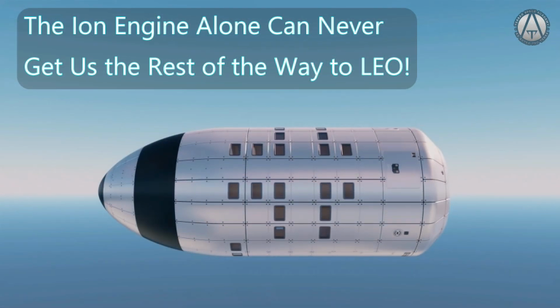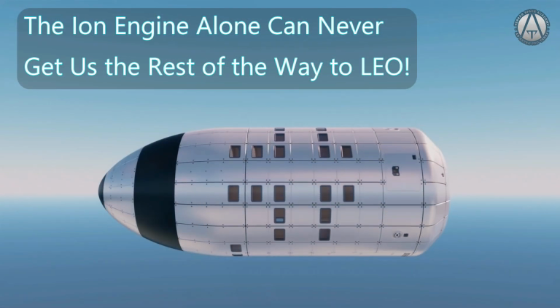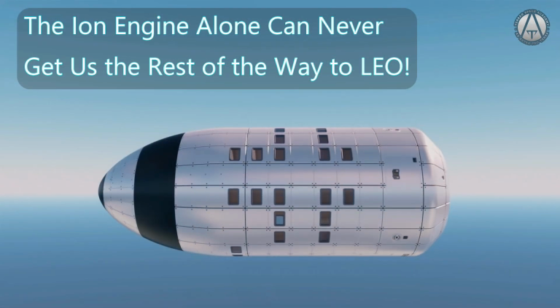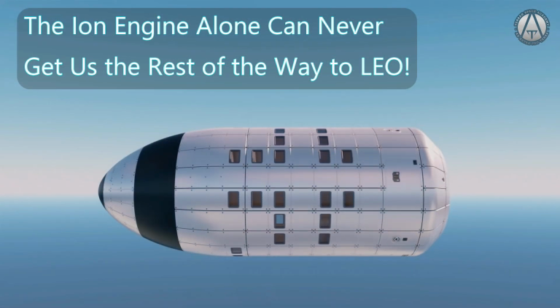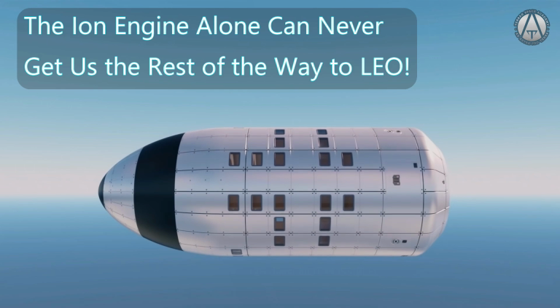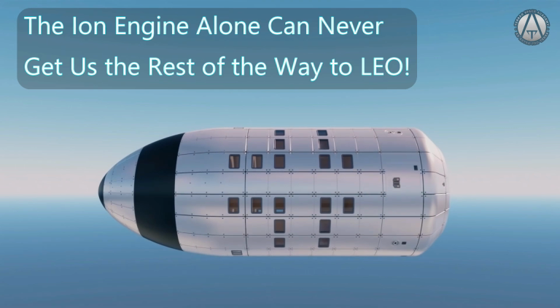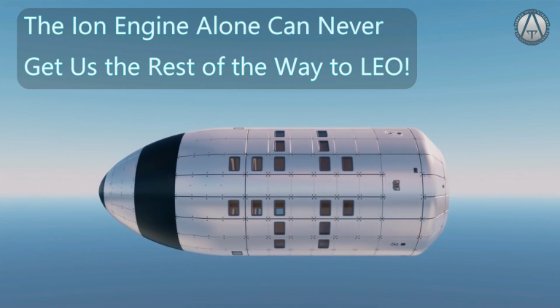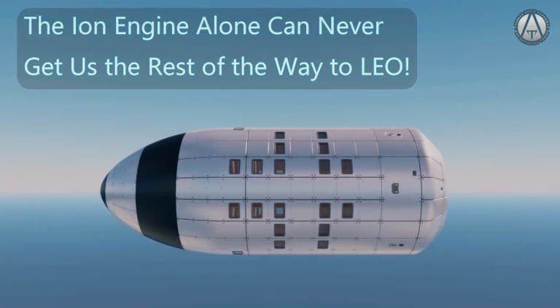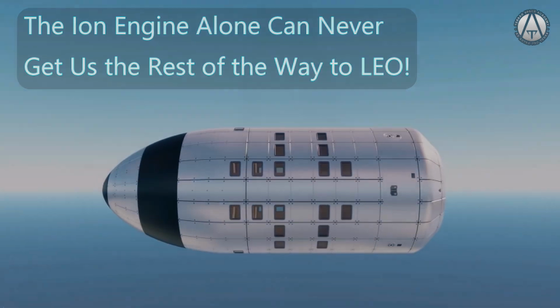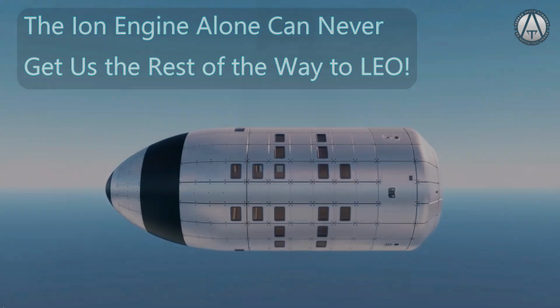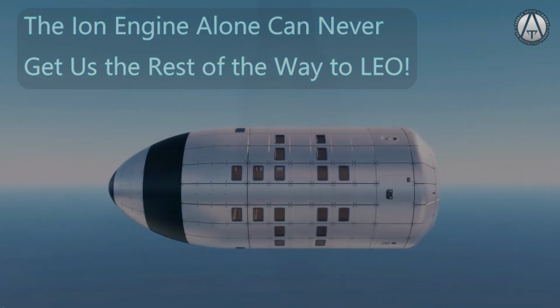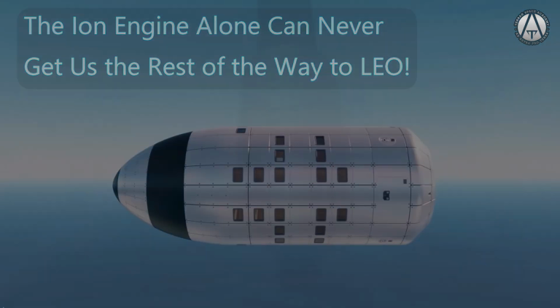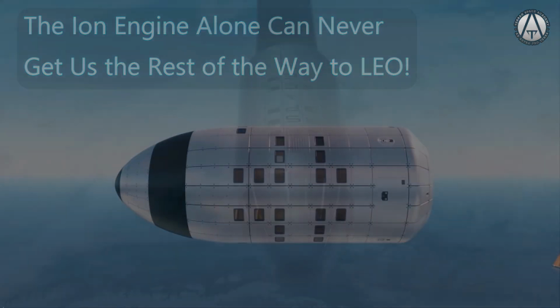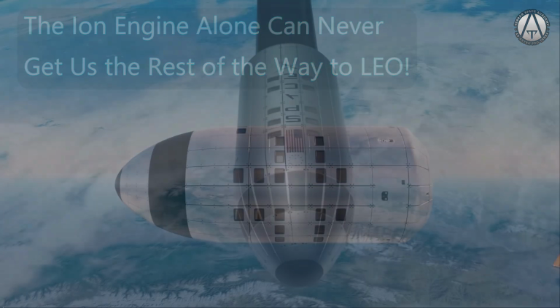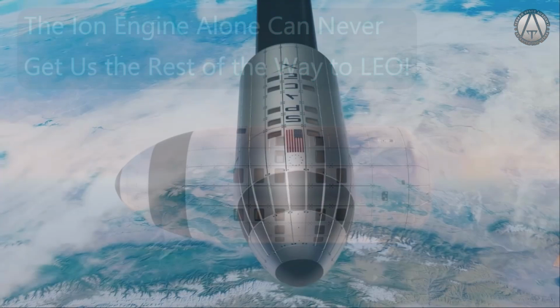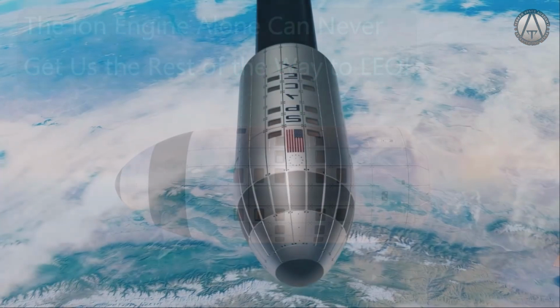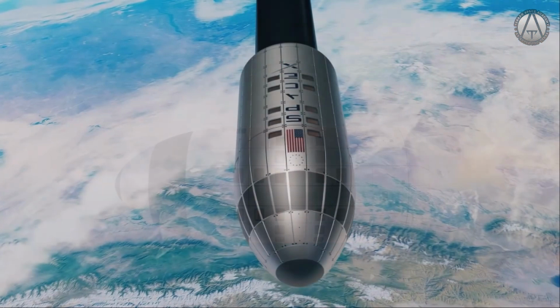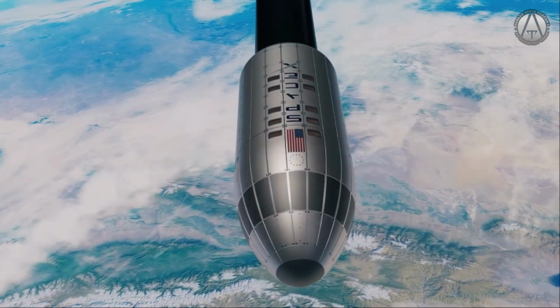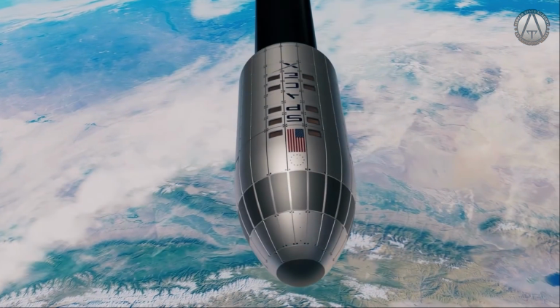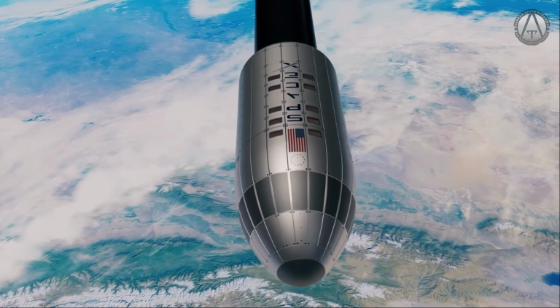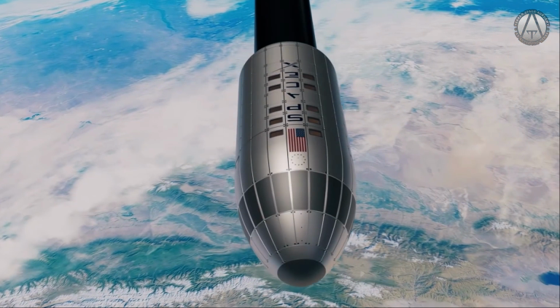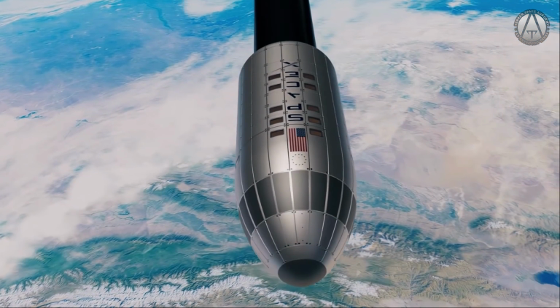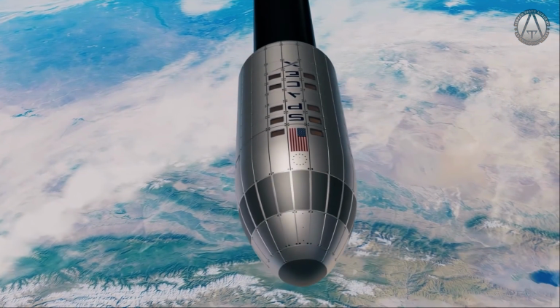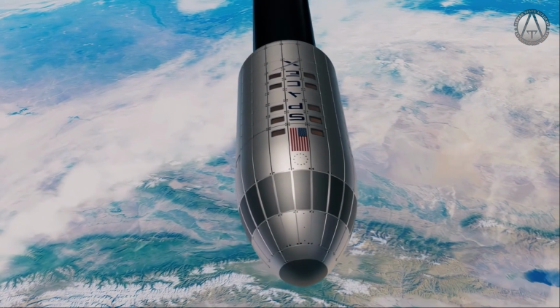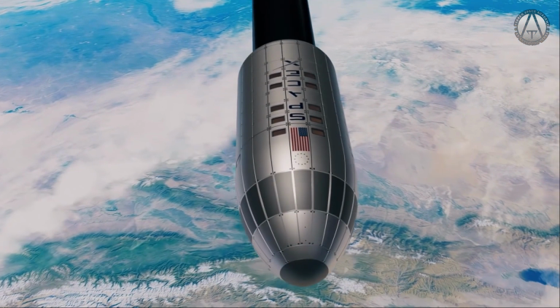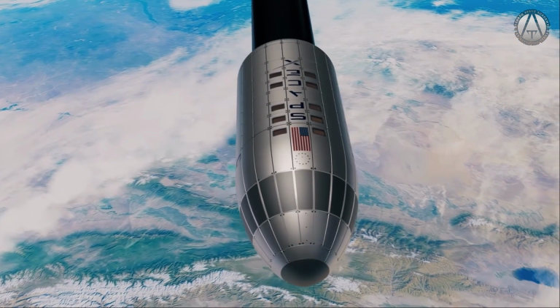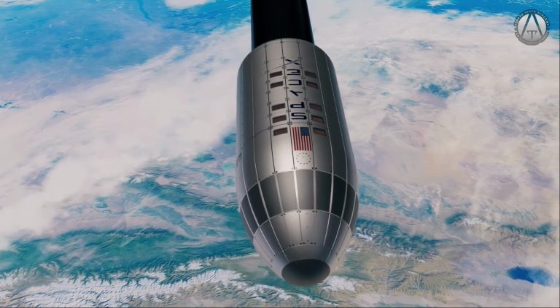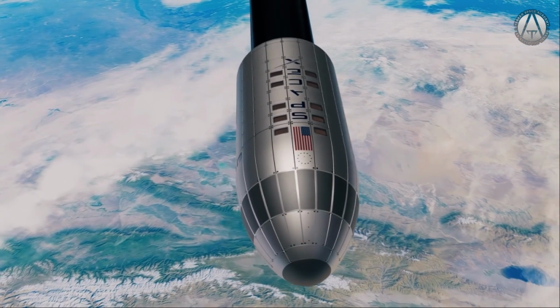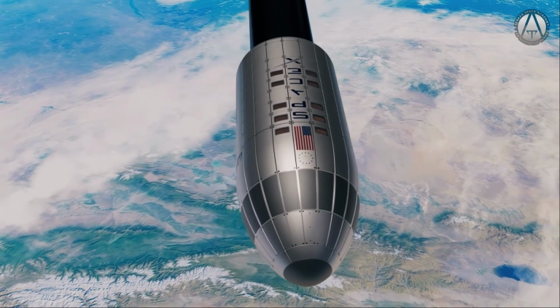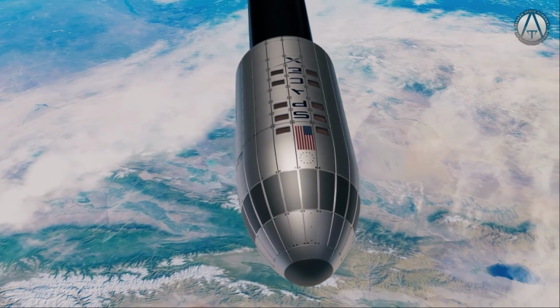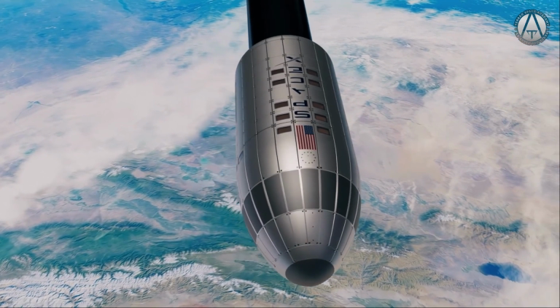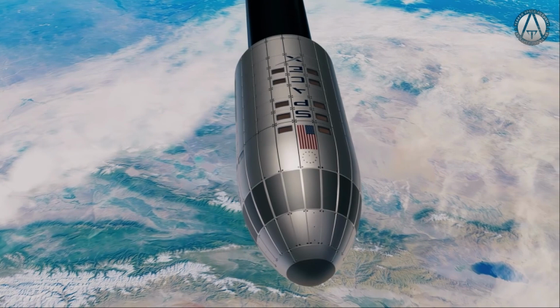What could we do to help our friends out and get the entire second stage and our space station into orbit?